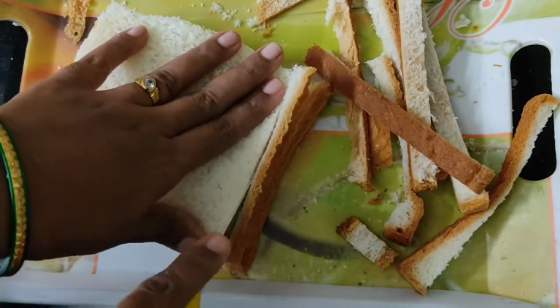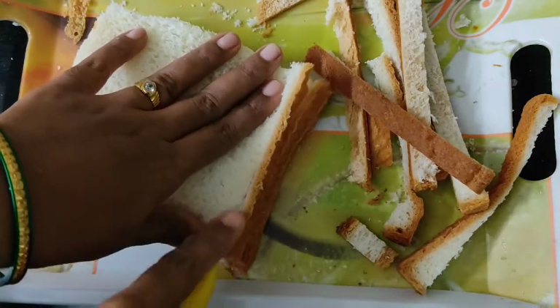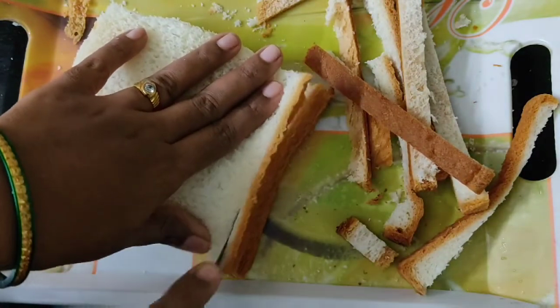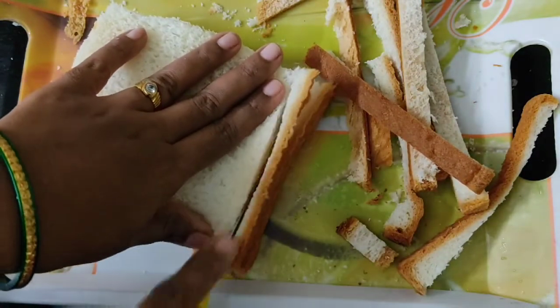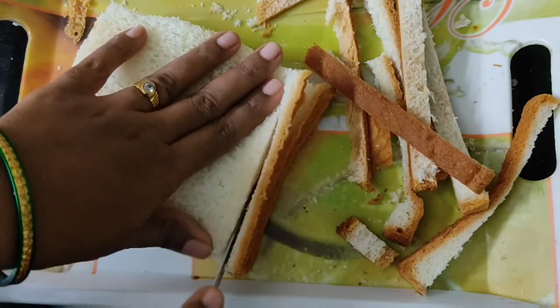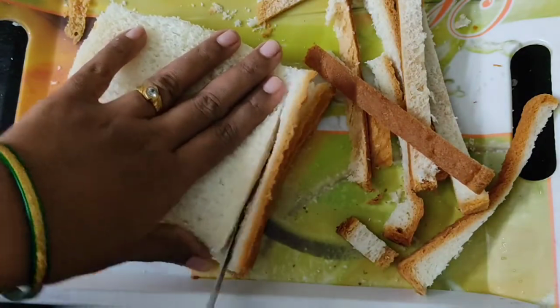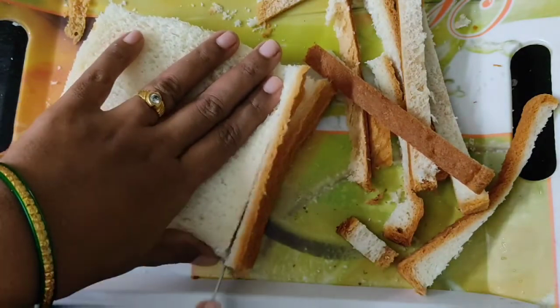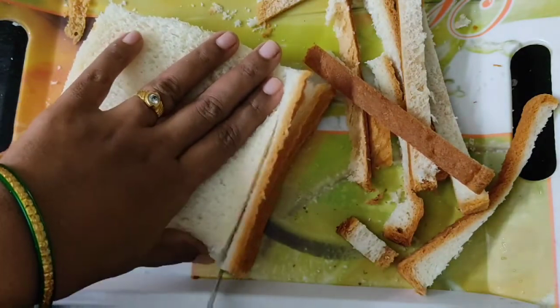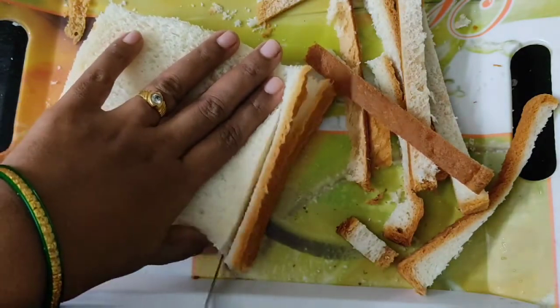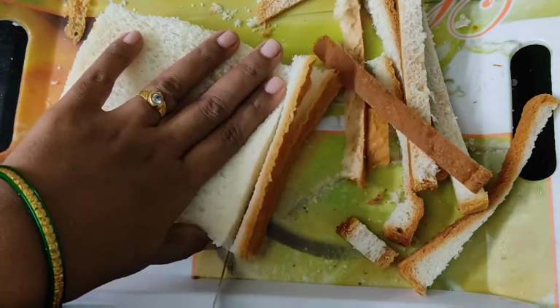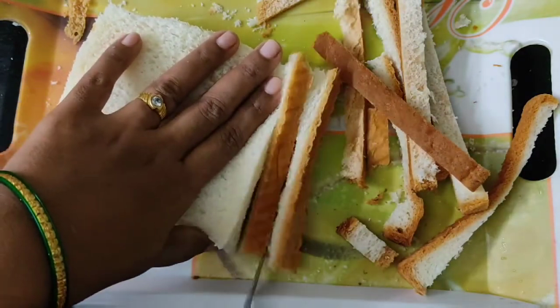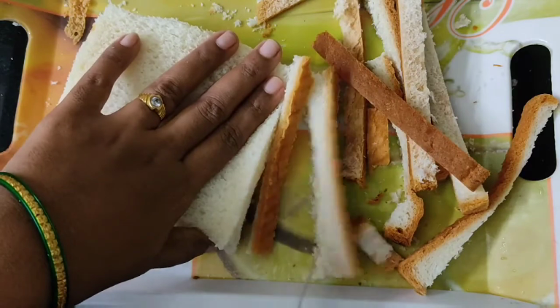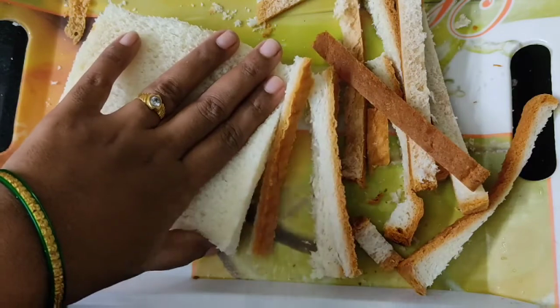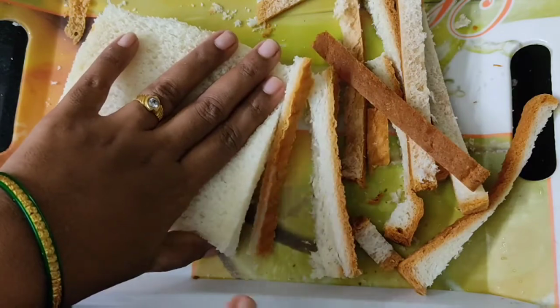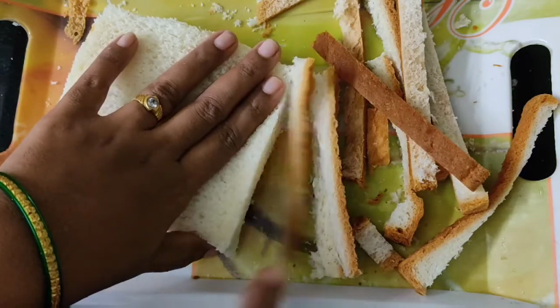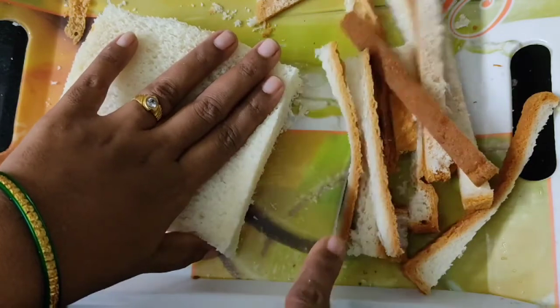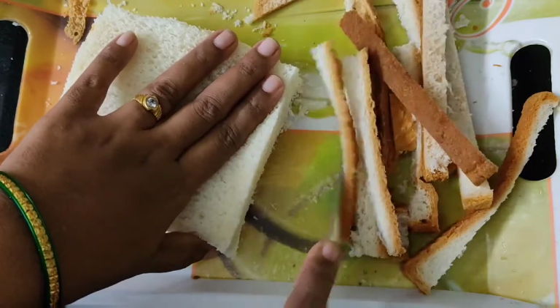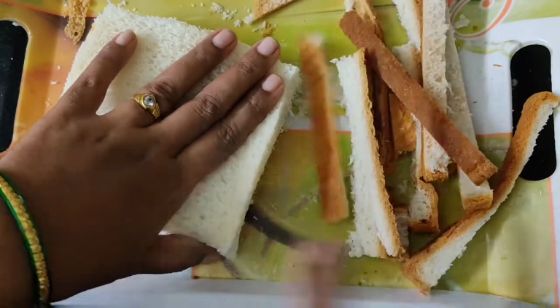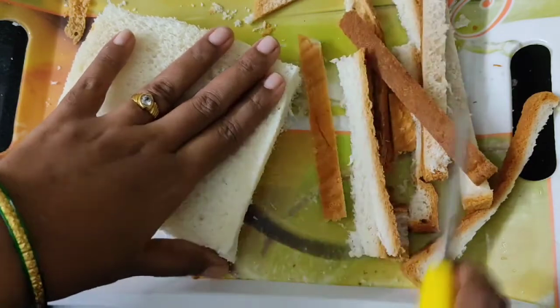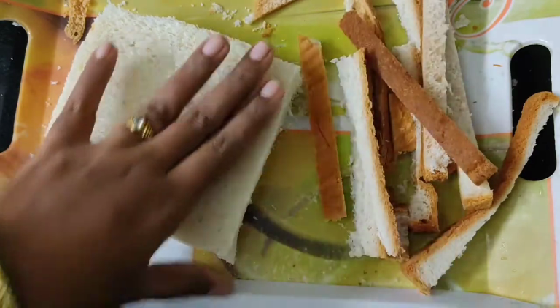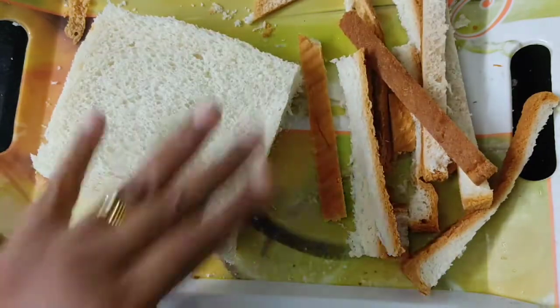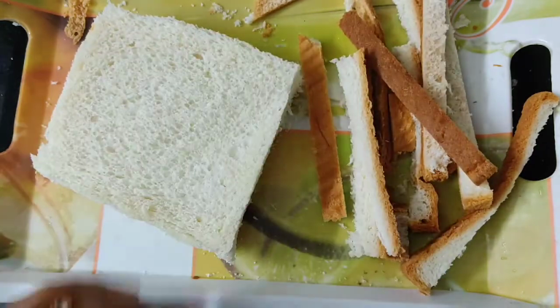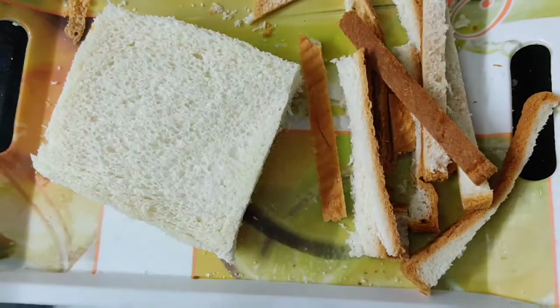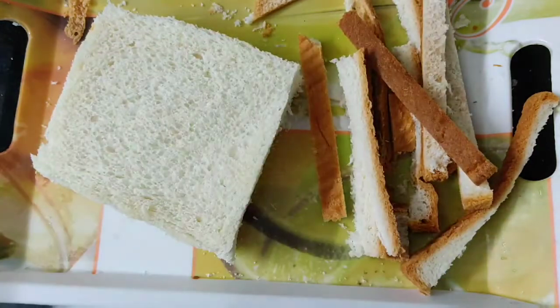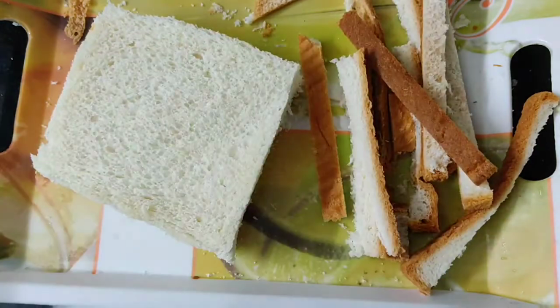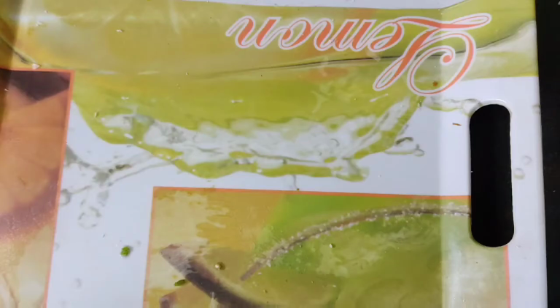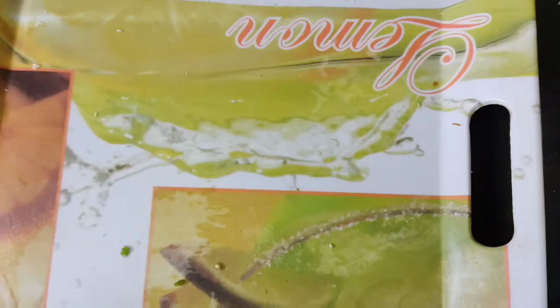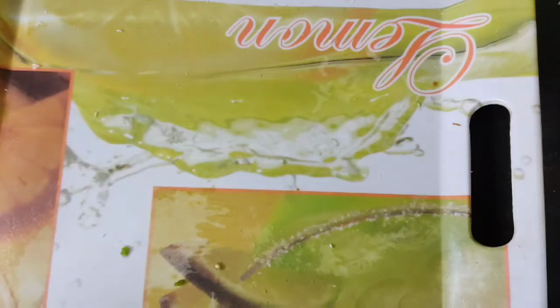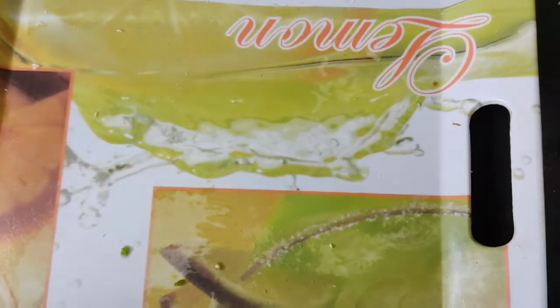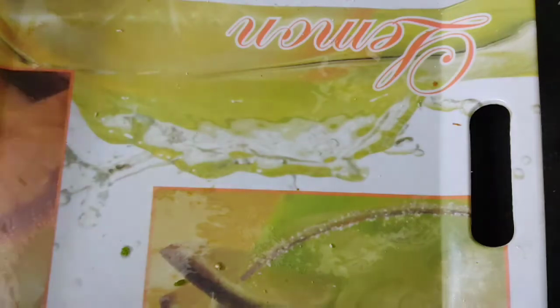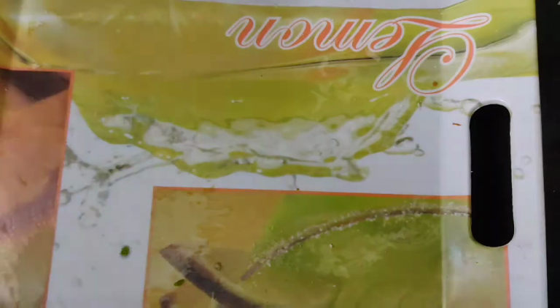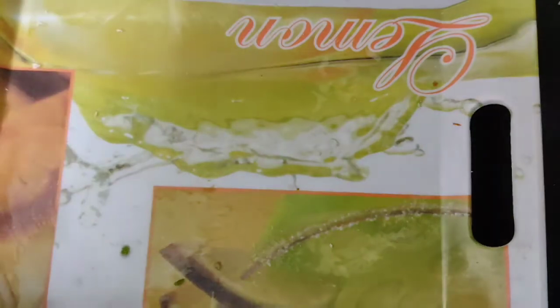When you try it, don't forget to post it in our comment box. Now let's start preparing the sandwich.